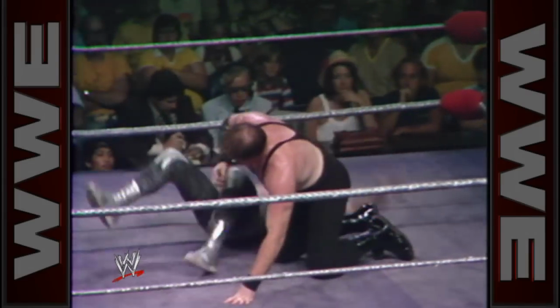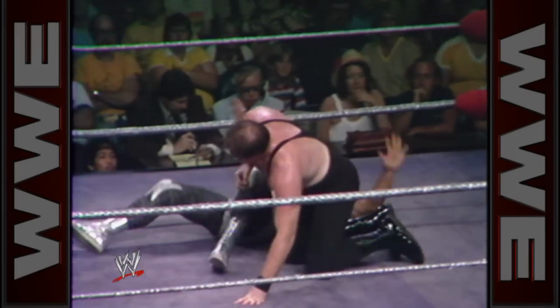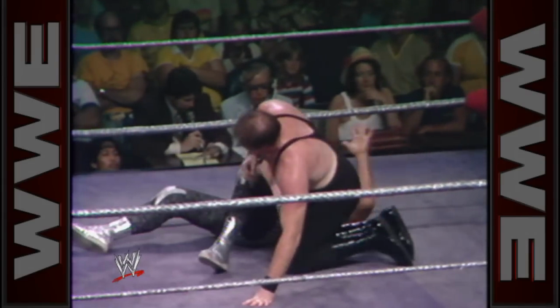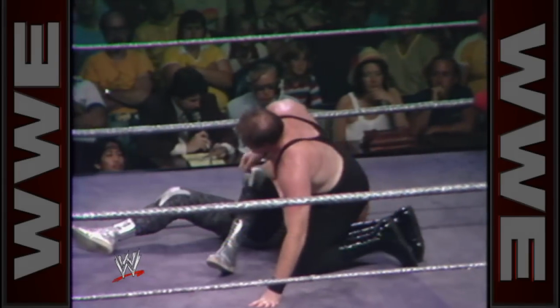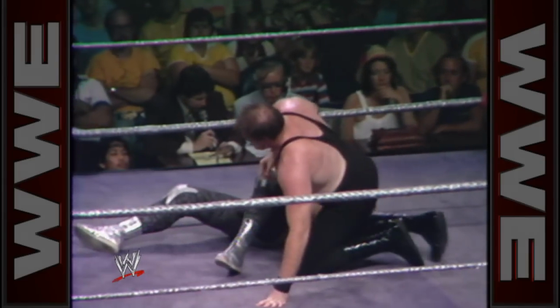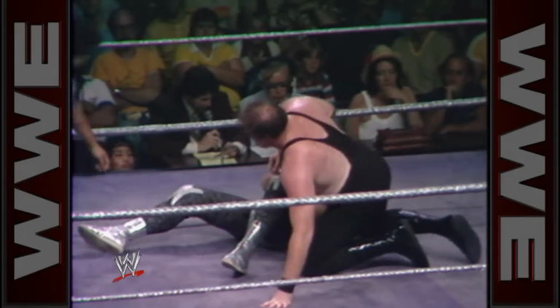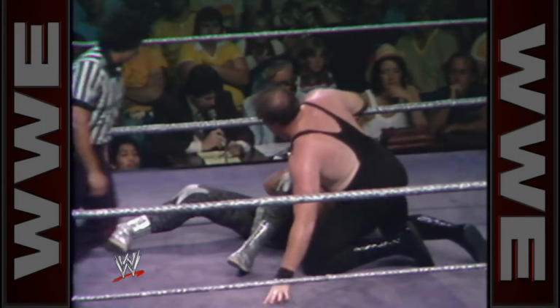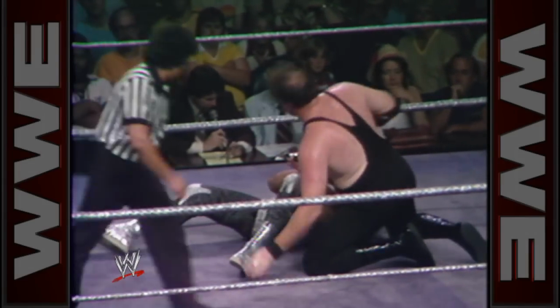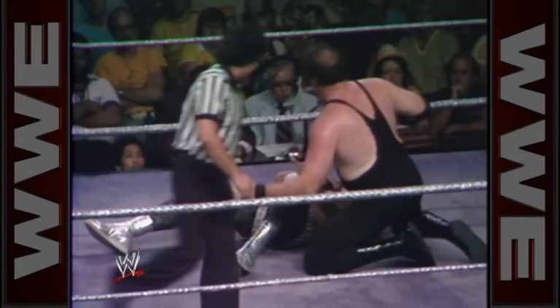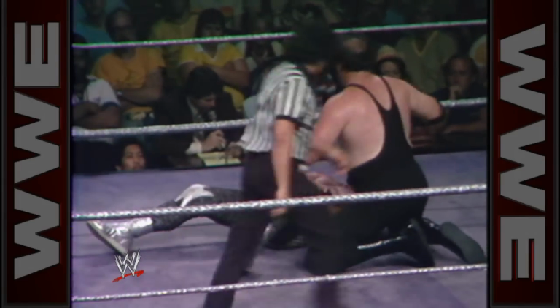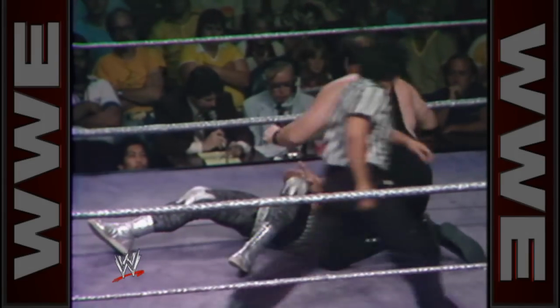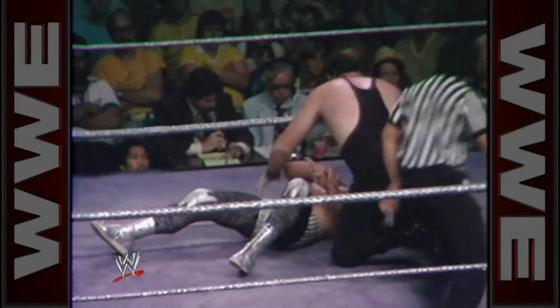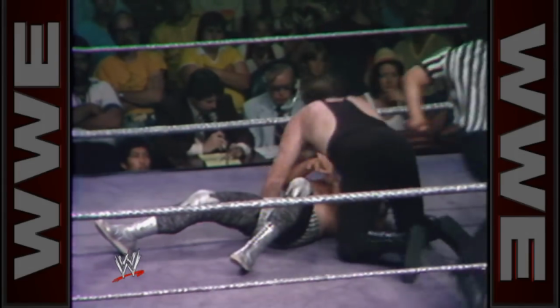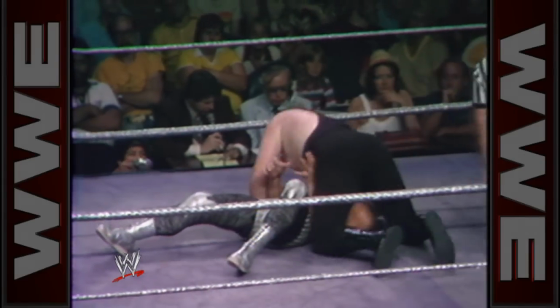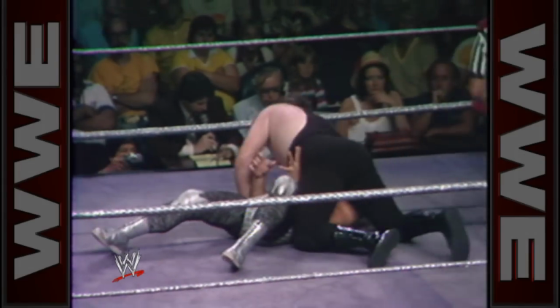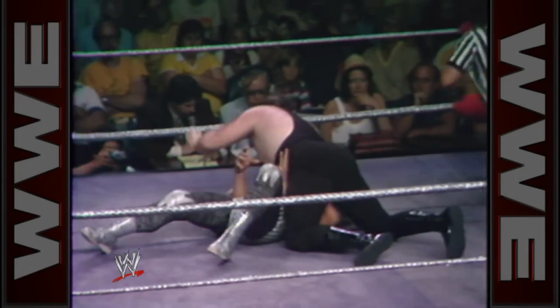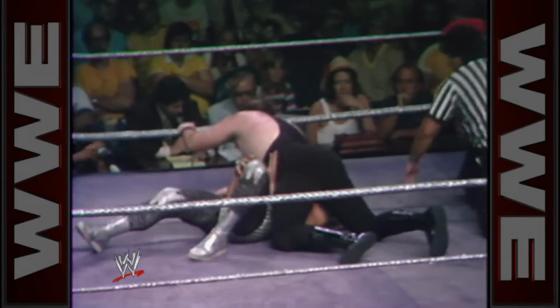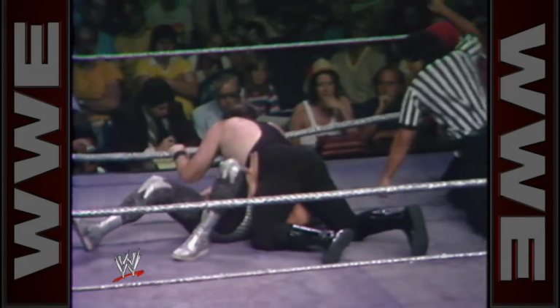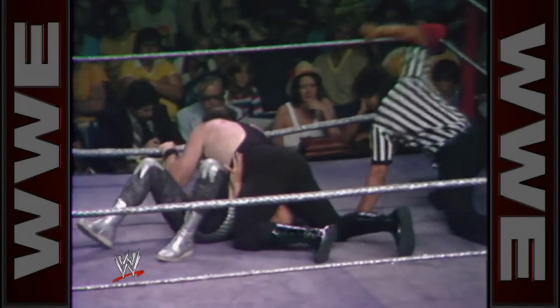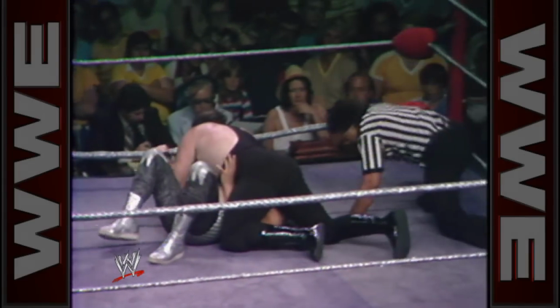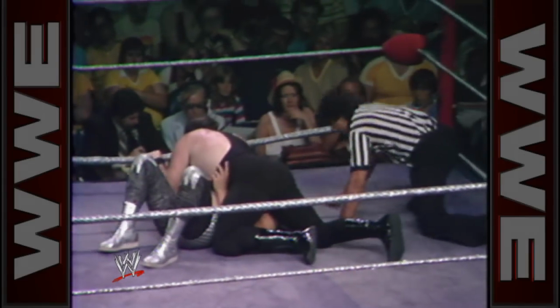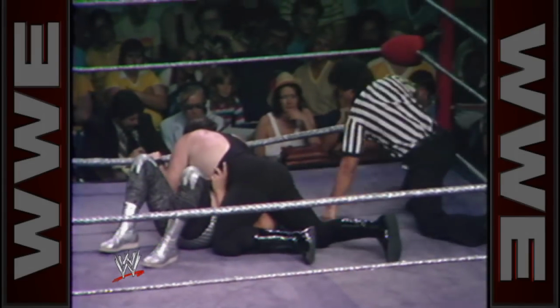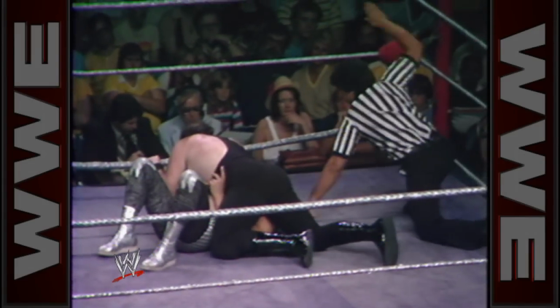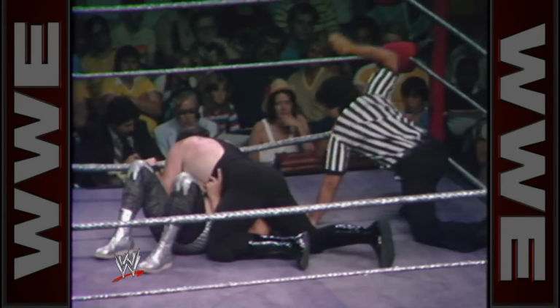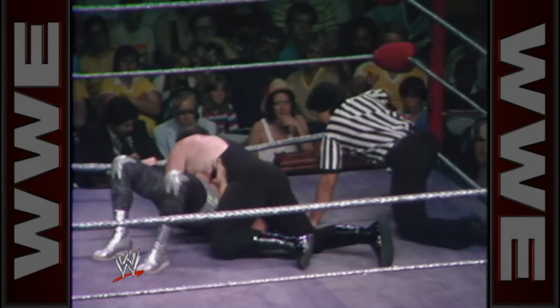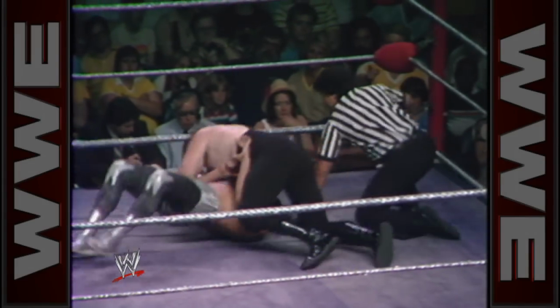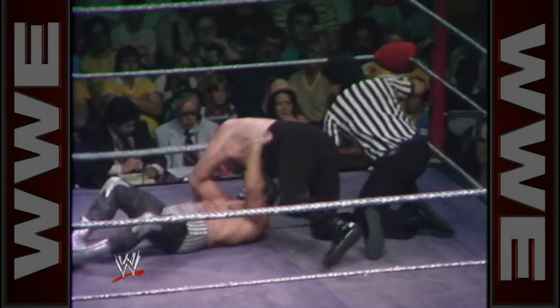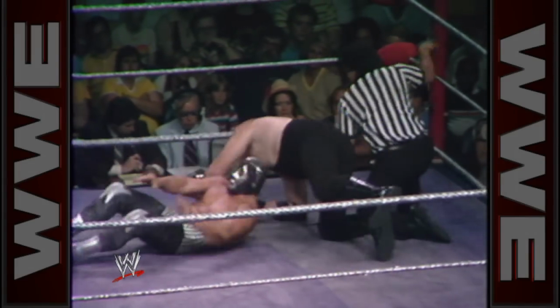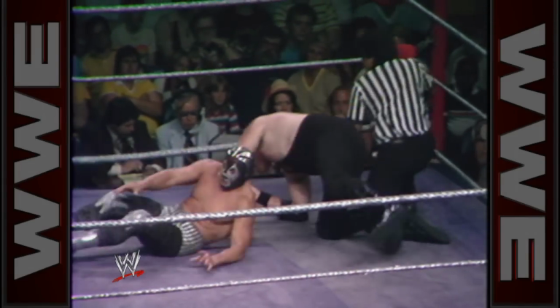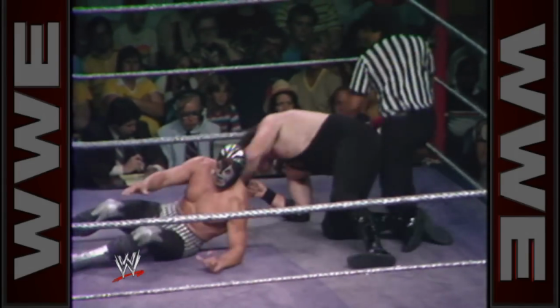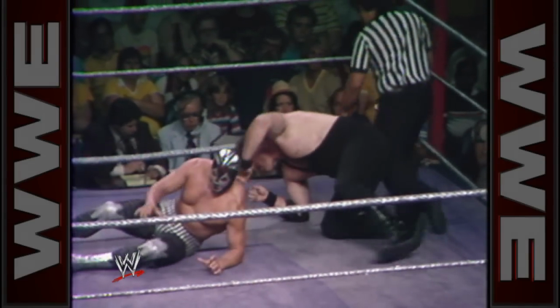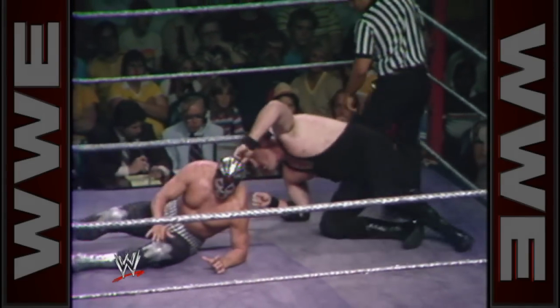Slaughter grabbing a knee to the pectoral area, covers — Mascaris gets two and another kick out. That could spell the end of Bill Mascaris — the knee was squarely in the base of the back. Cover — two count.